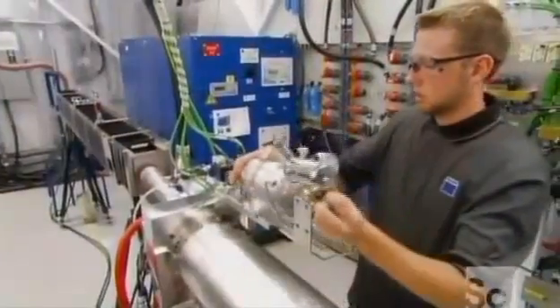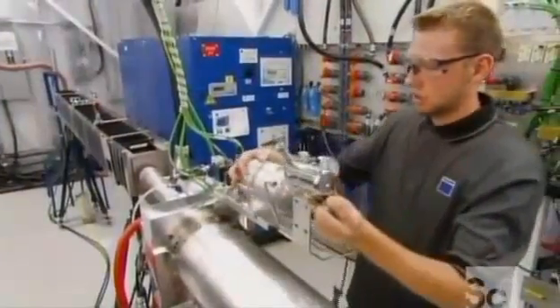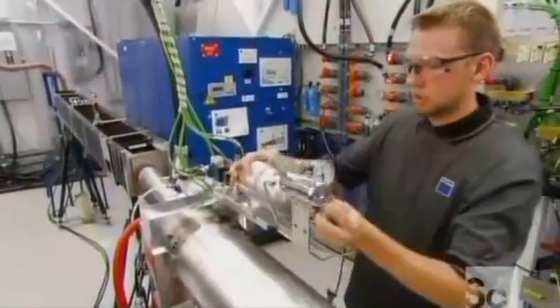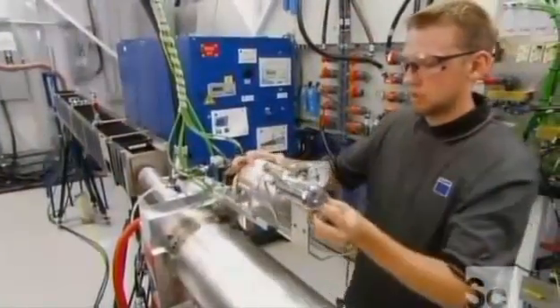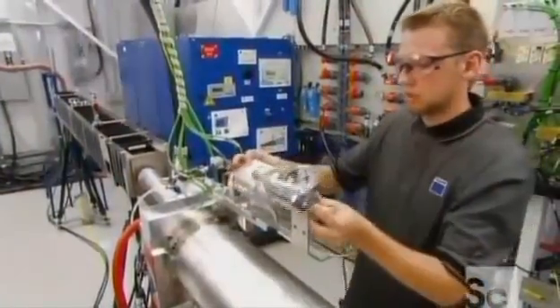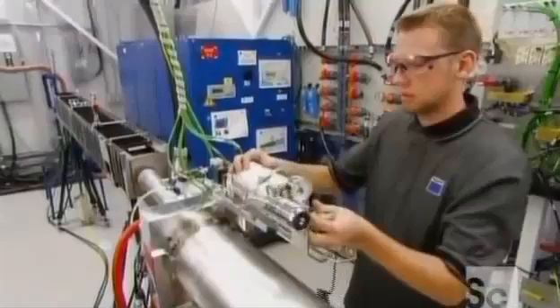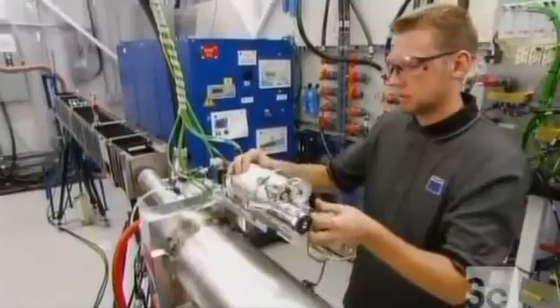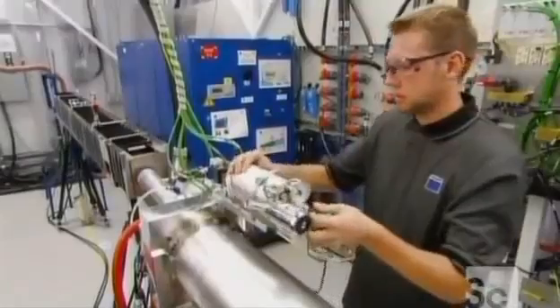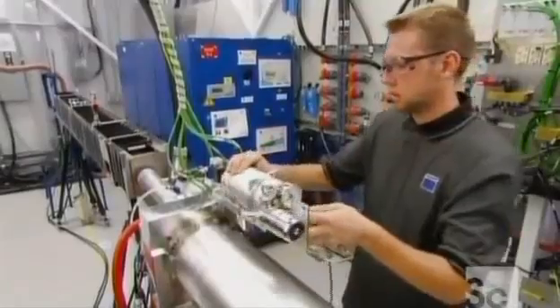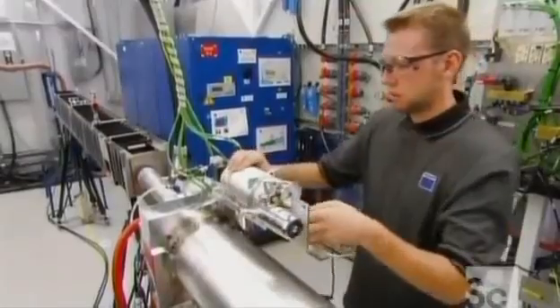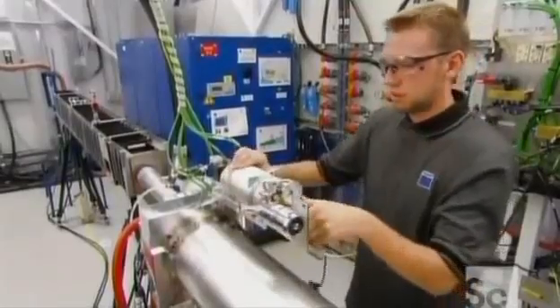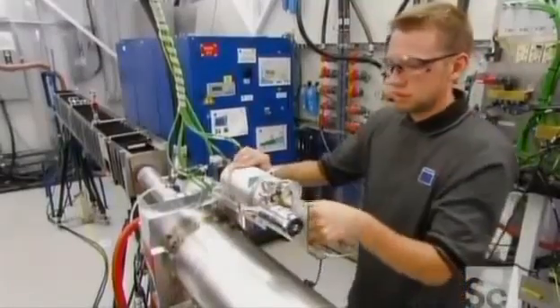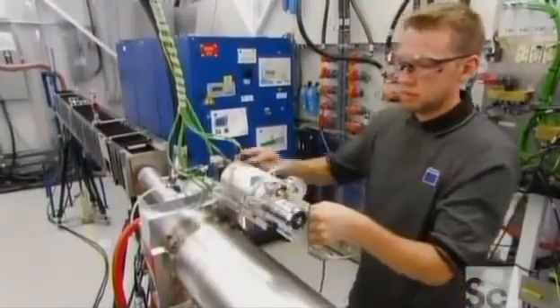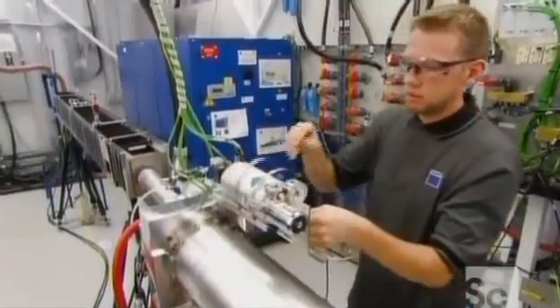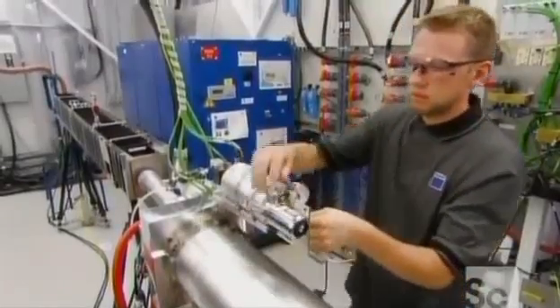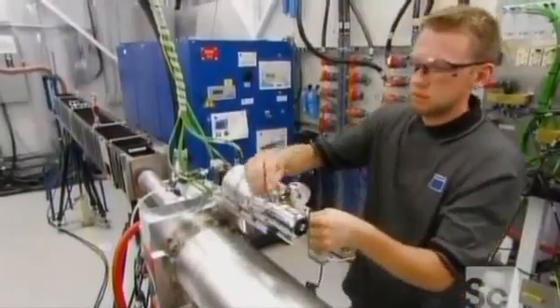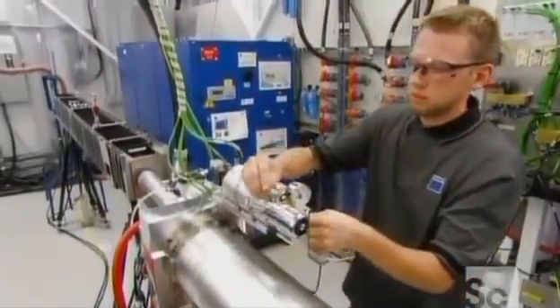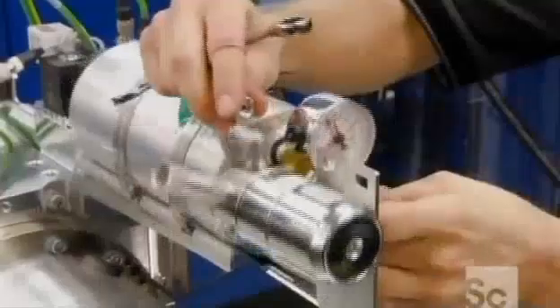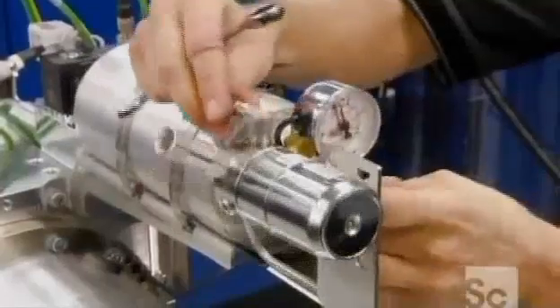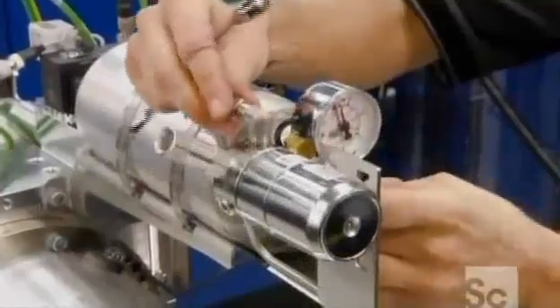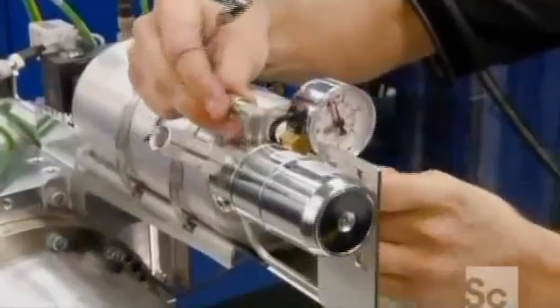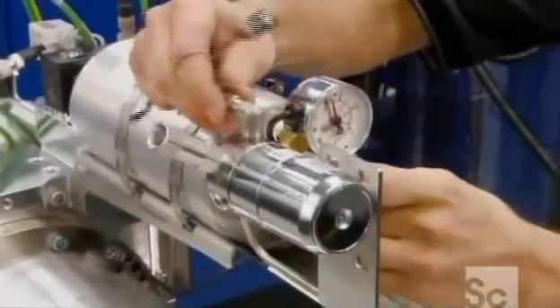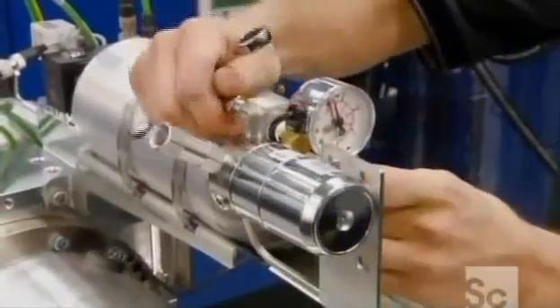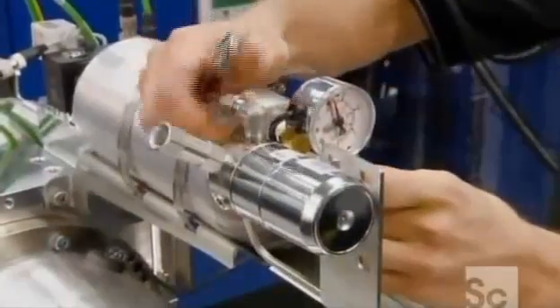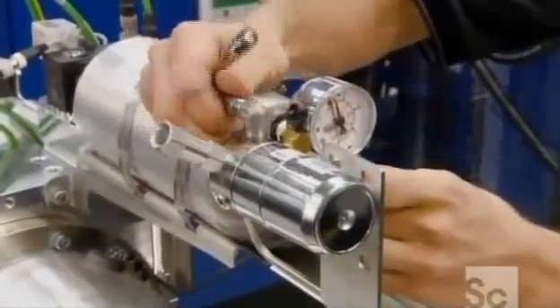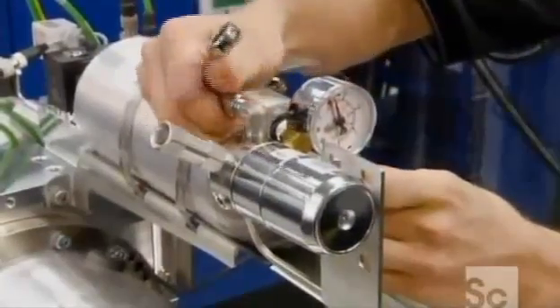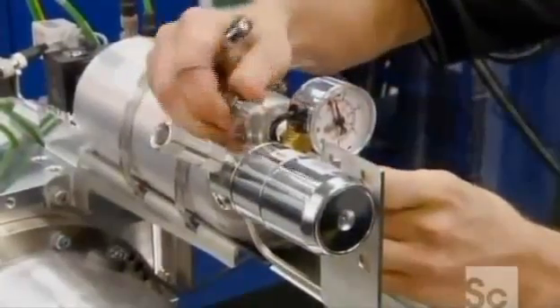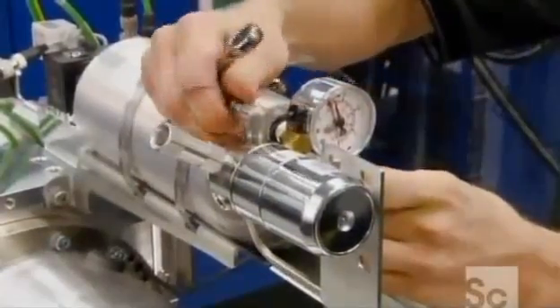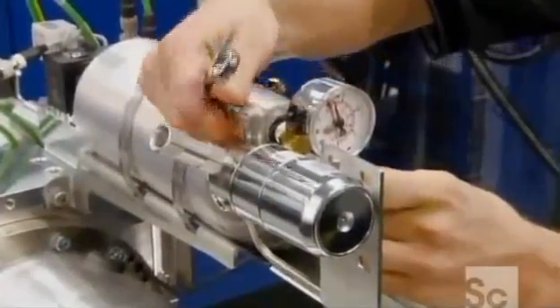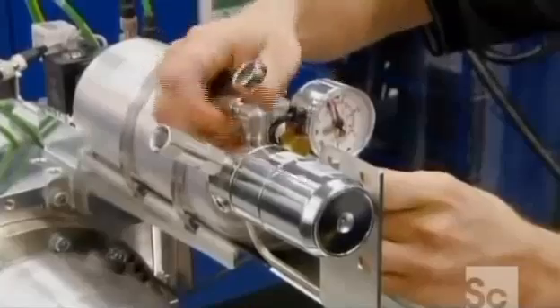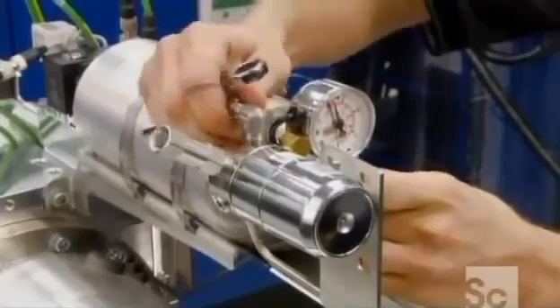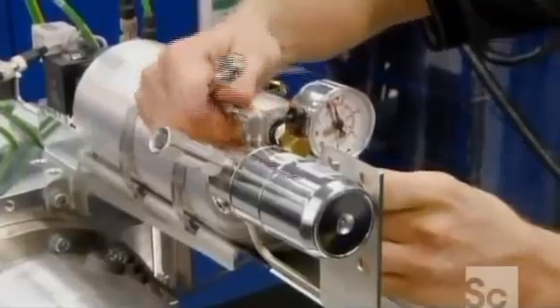They now fill the resonator with pressurized gas — a mixture of nitrogen, carbon dioxide, and helium.